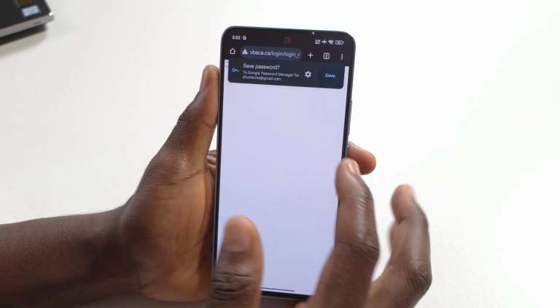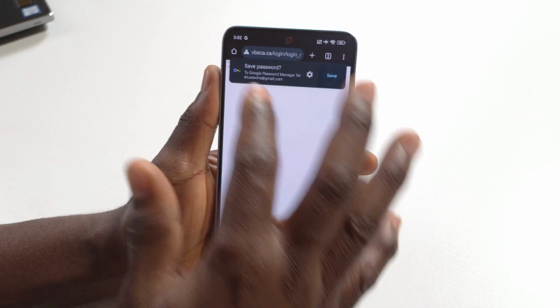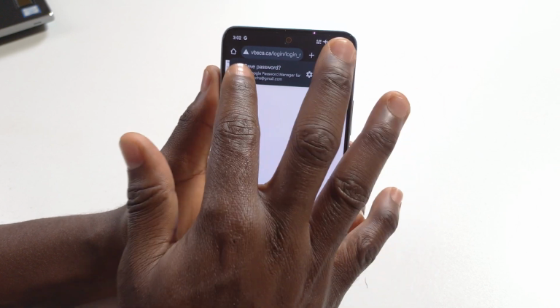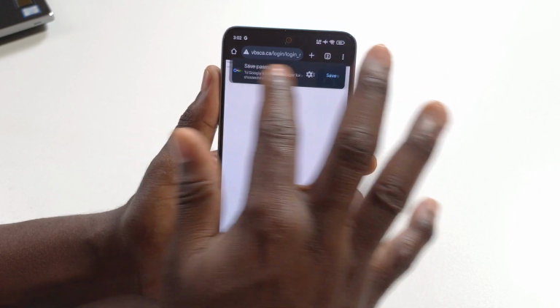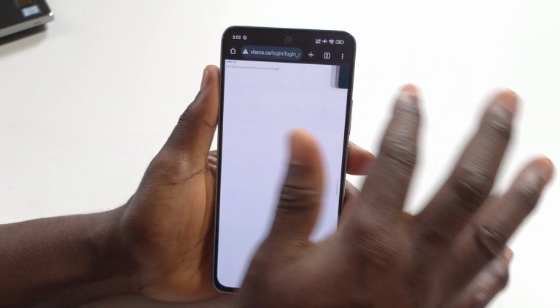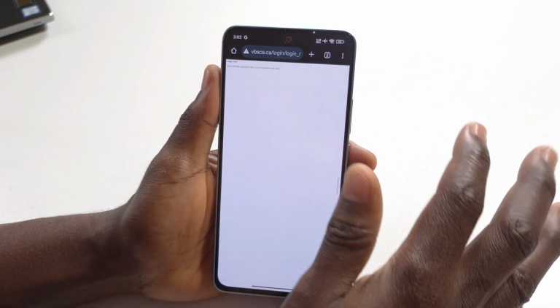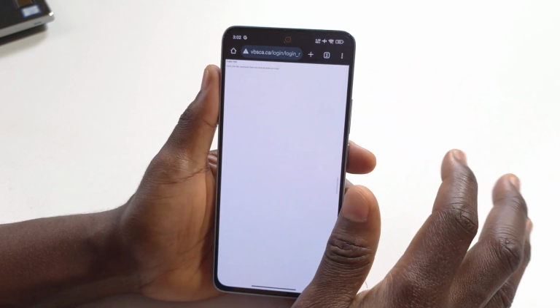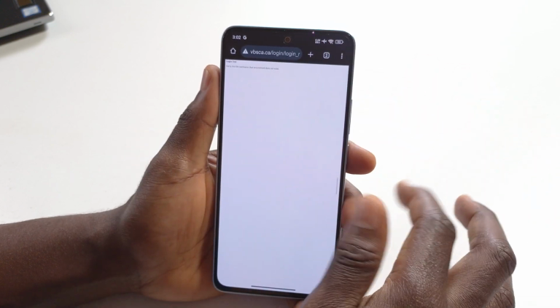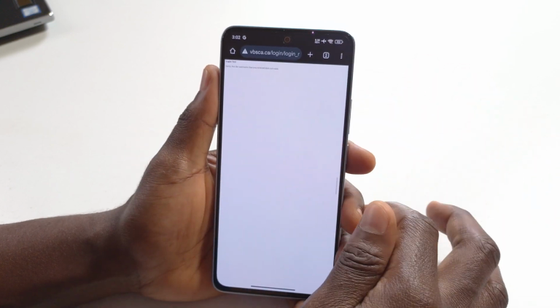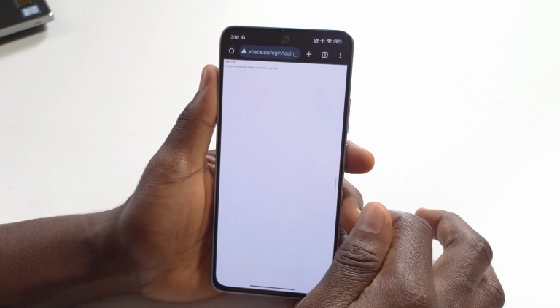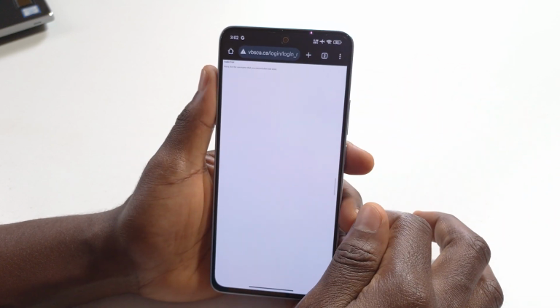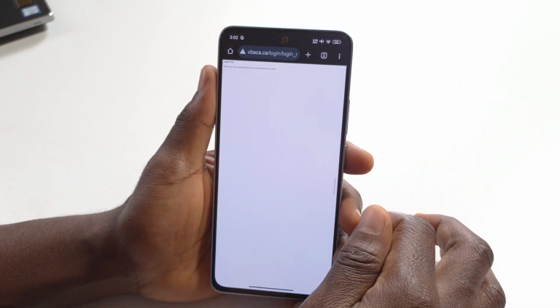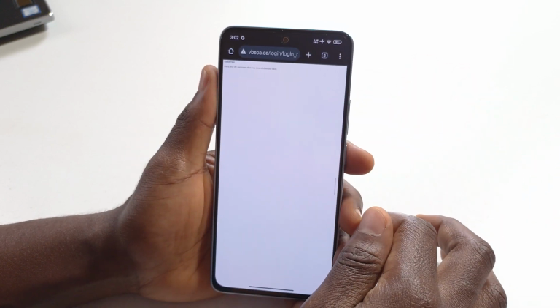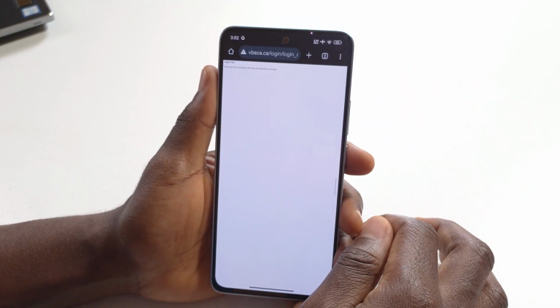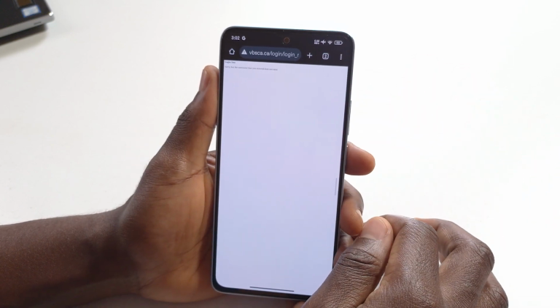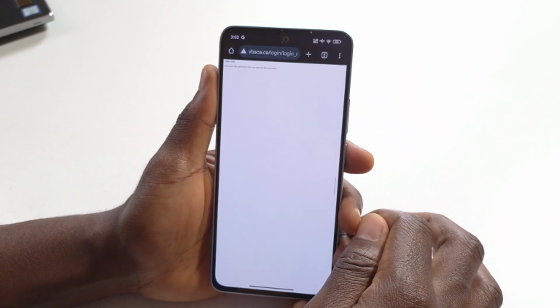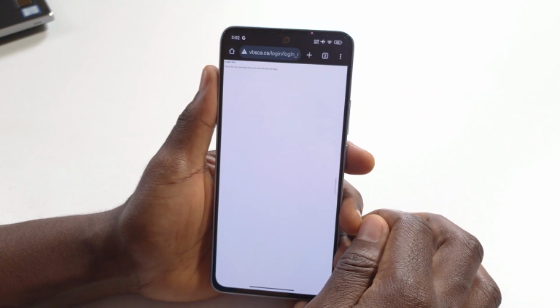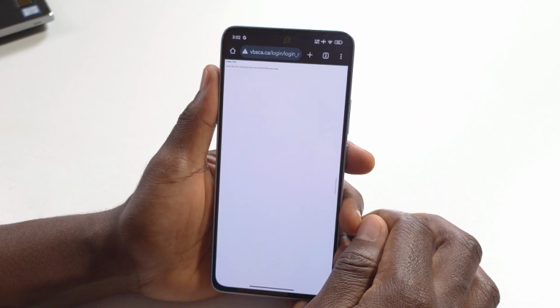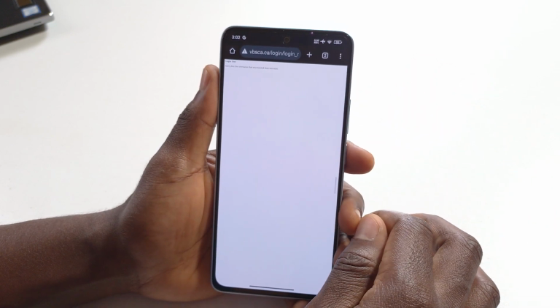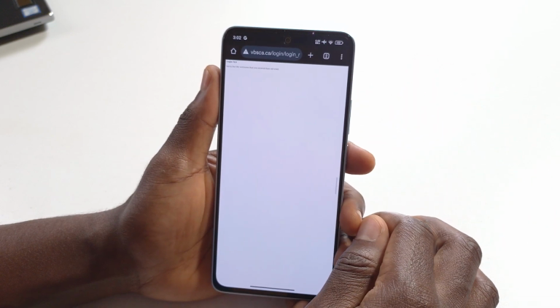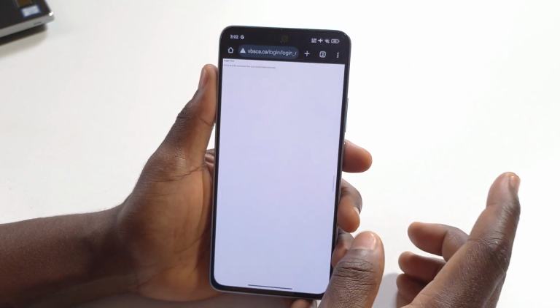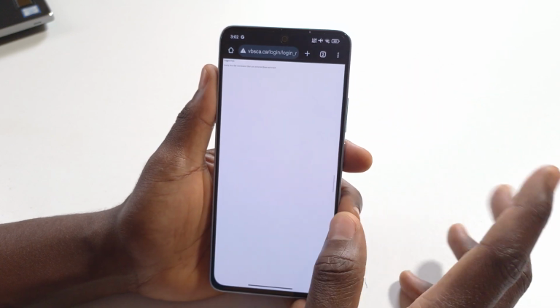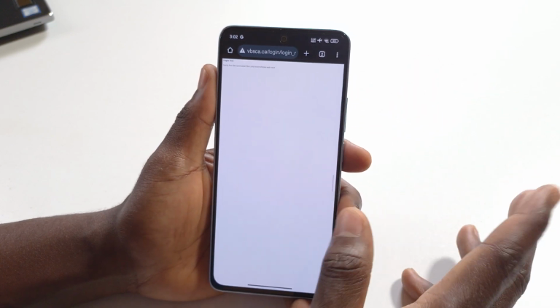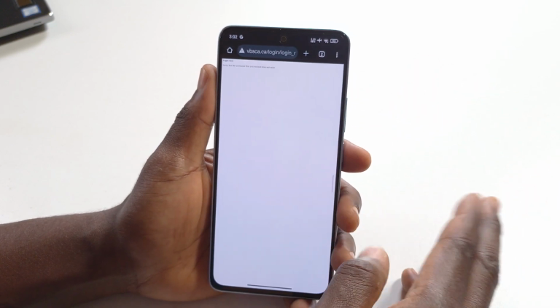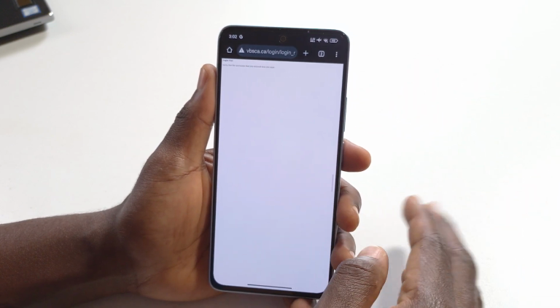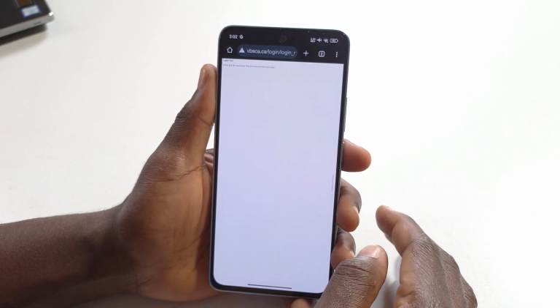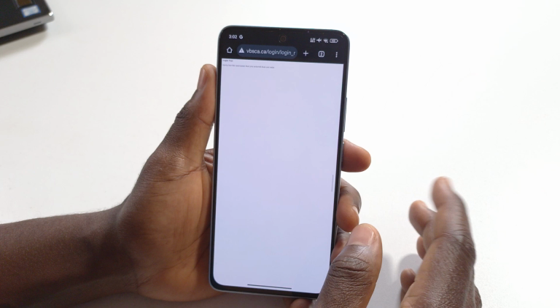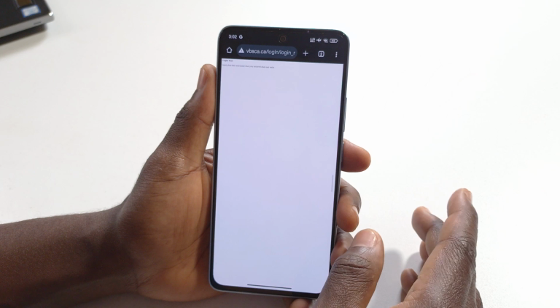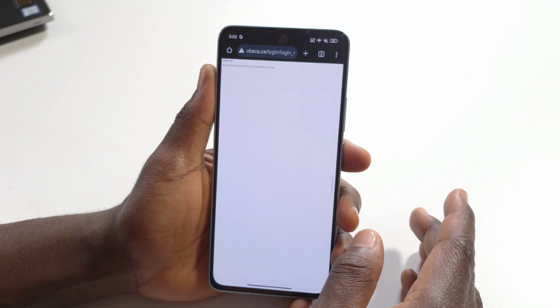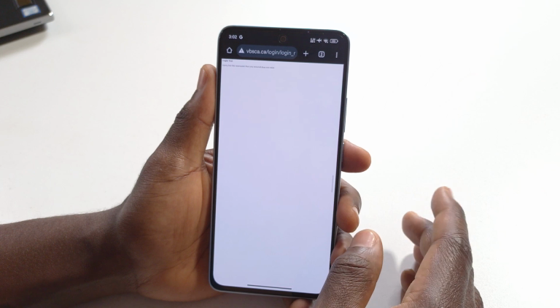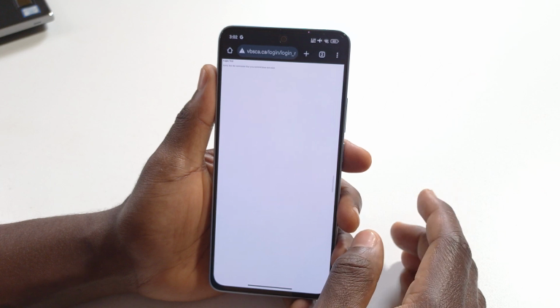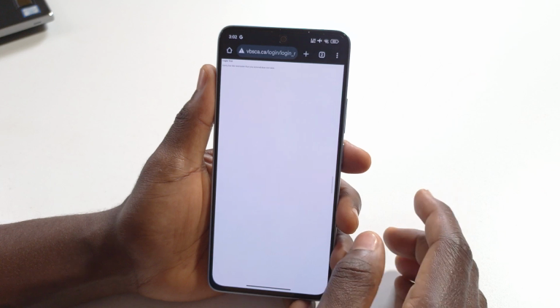You can just swipe this way to get rid of that notification. But to deactivate it, here's what you need to do.